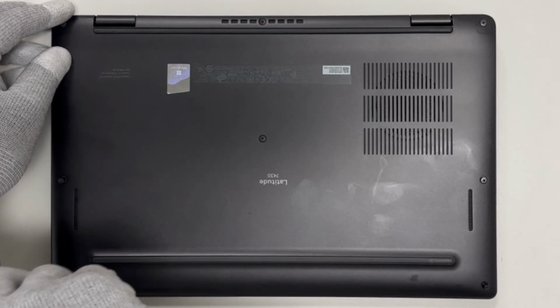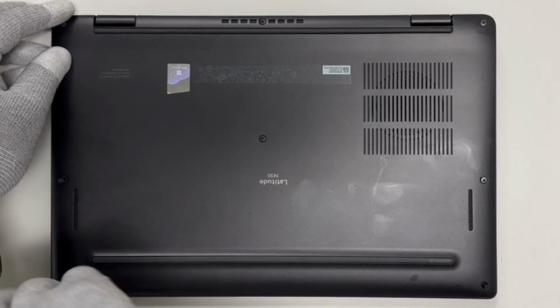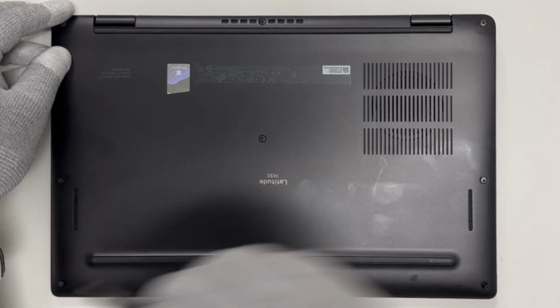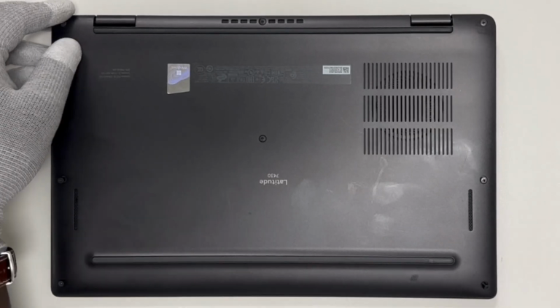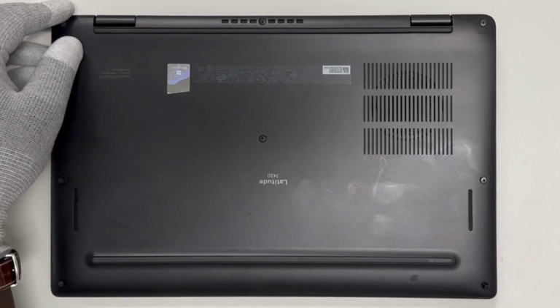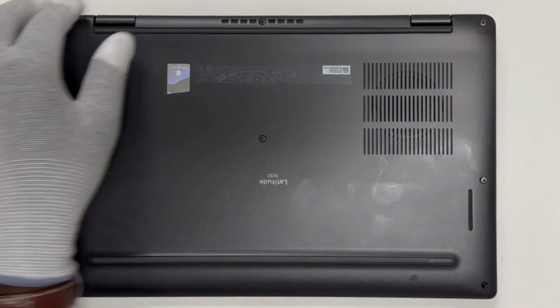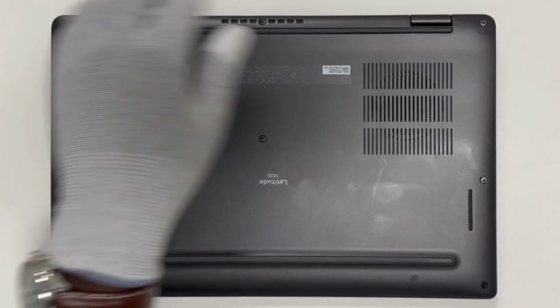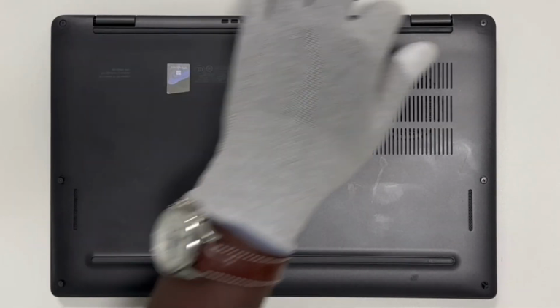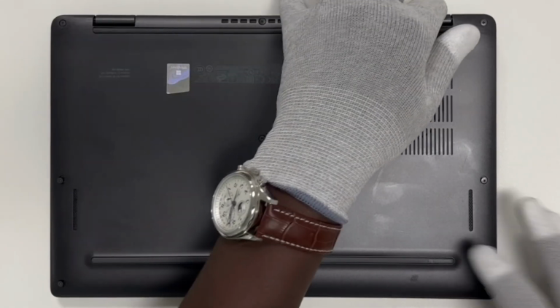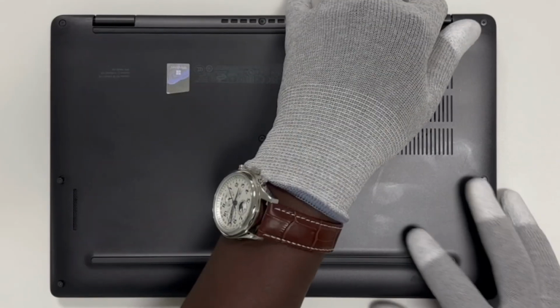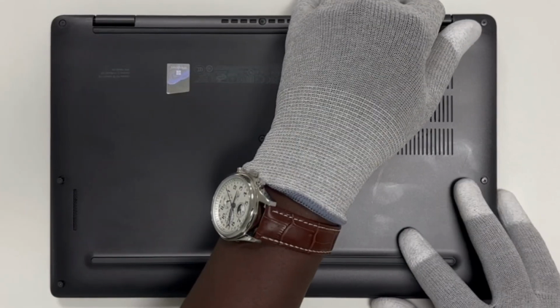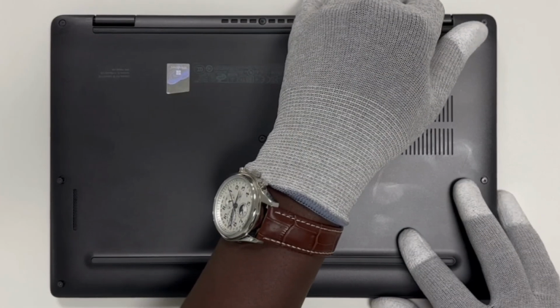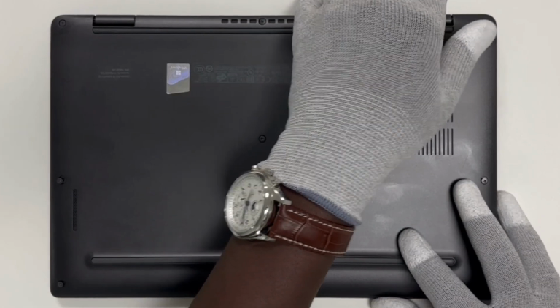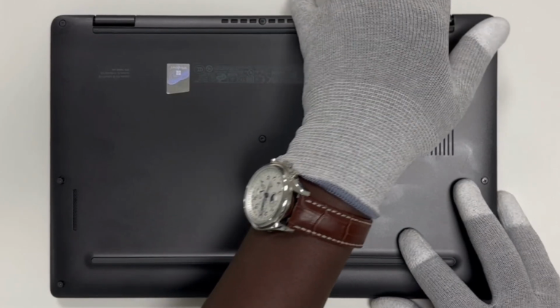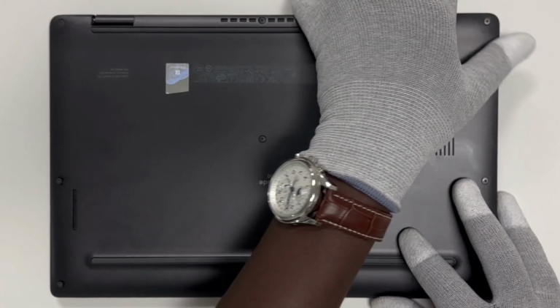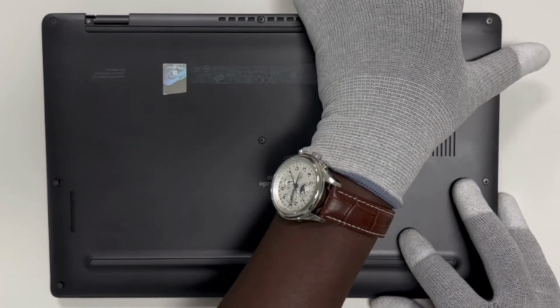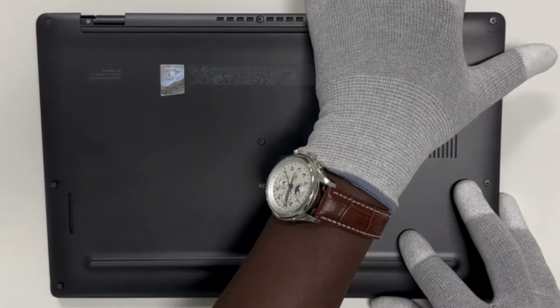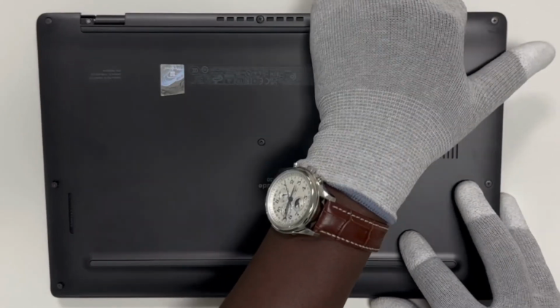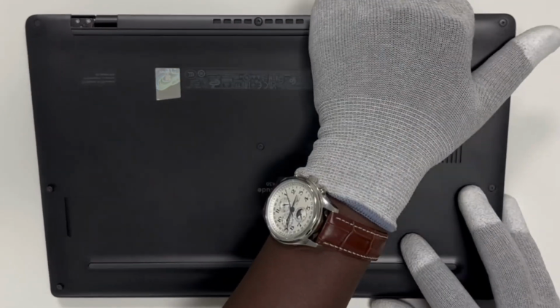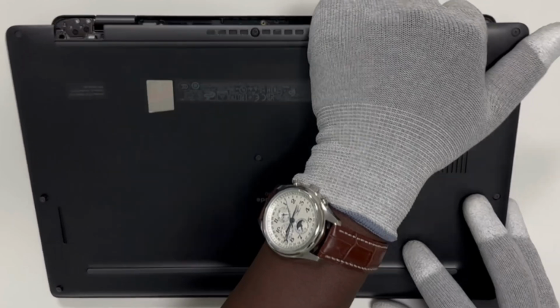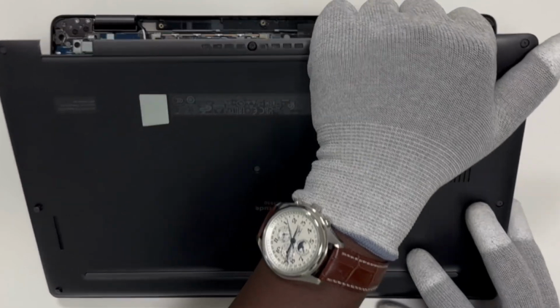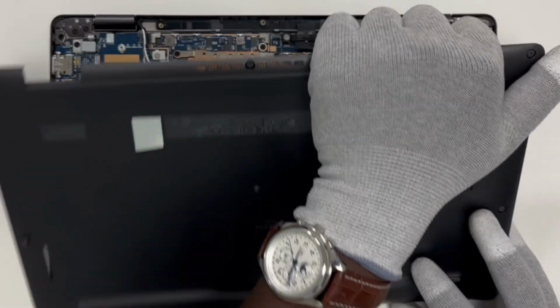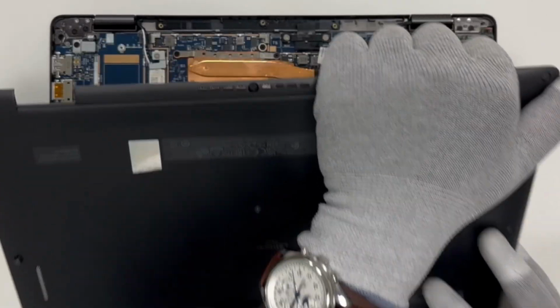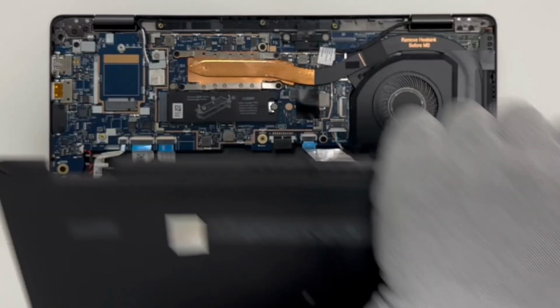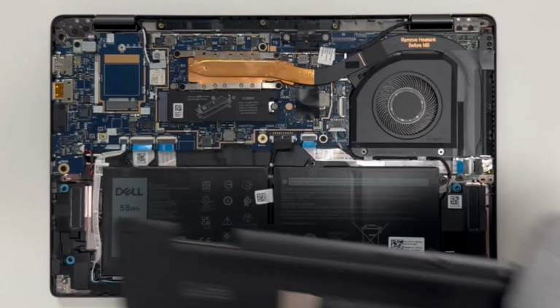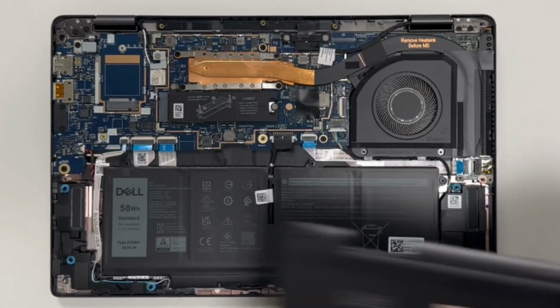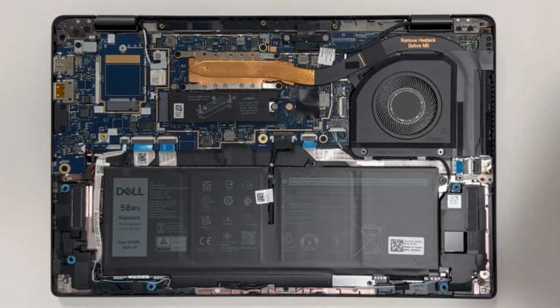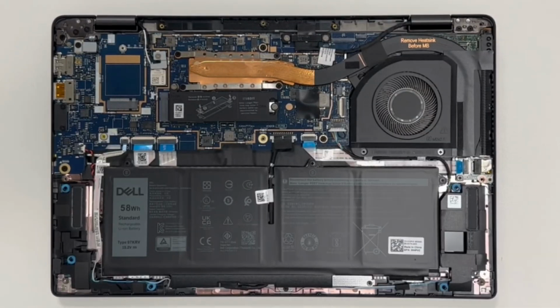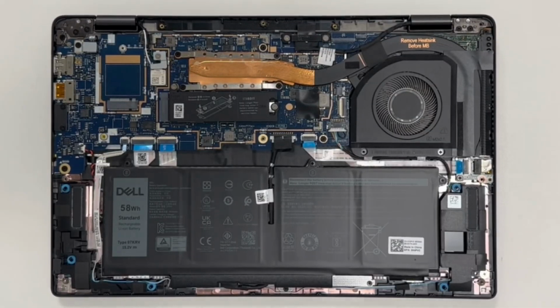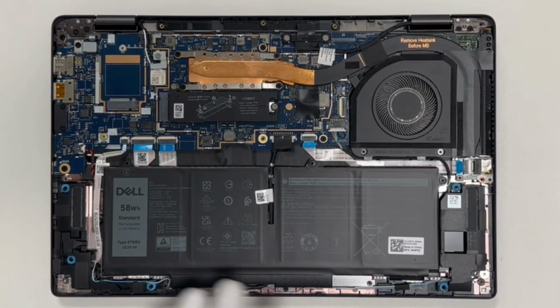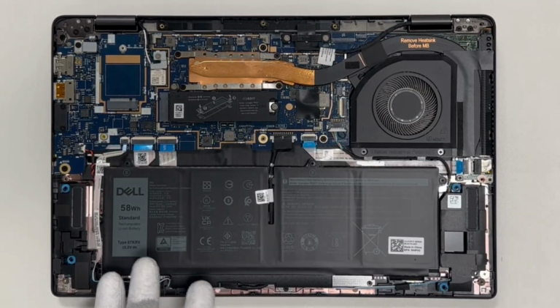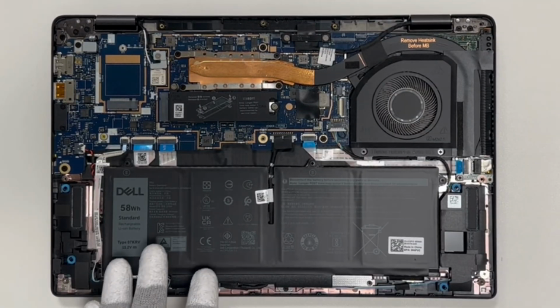Once you've removed all the screws, gently lift the cover off. Be careful not to damage any clips while prying it open.